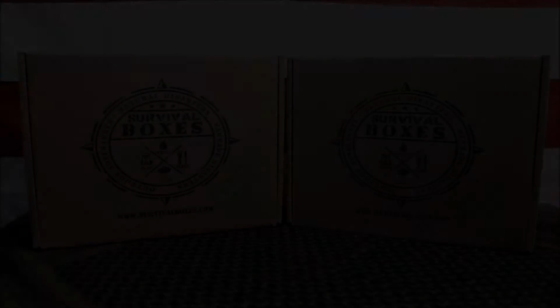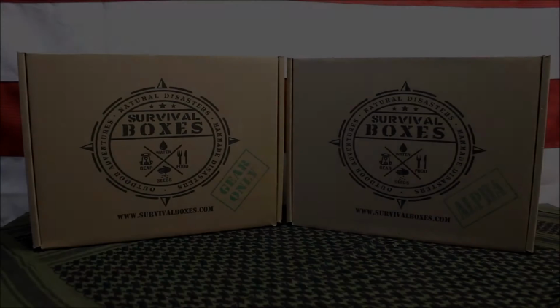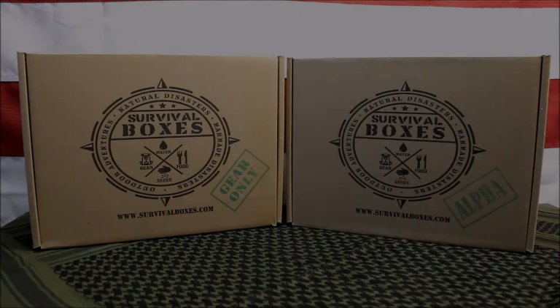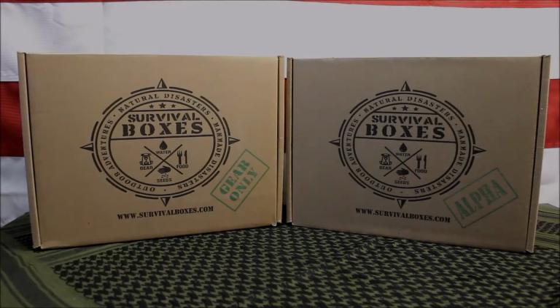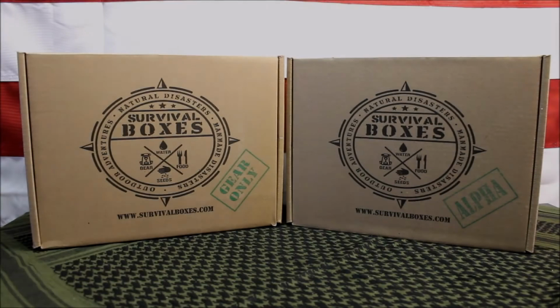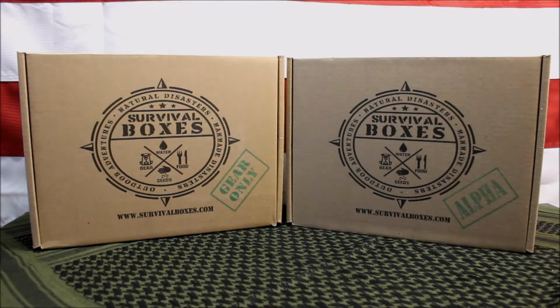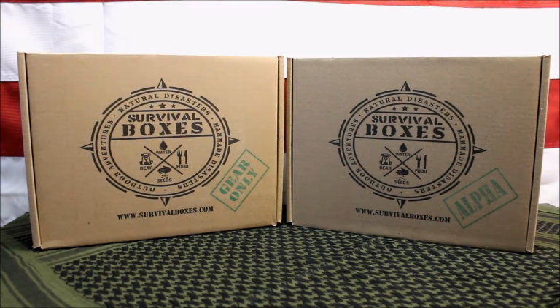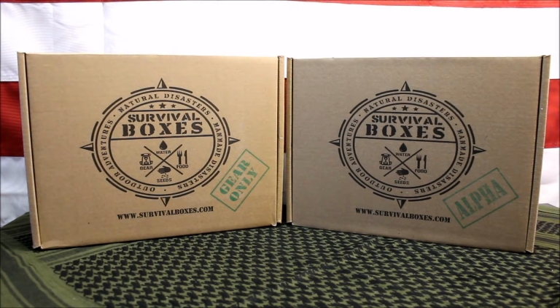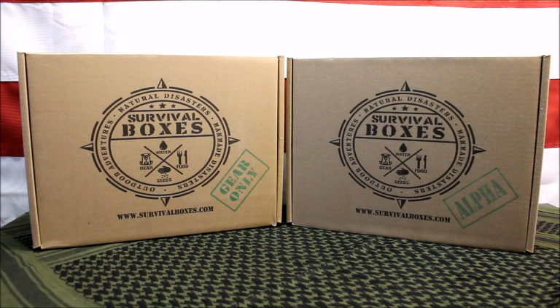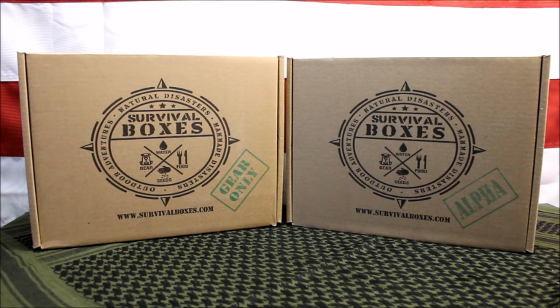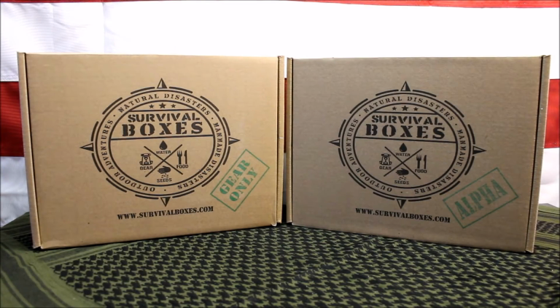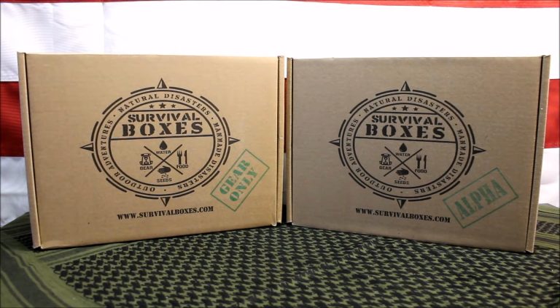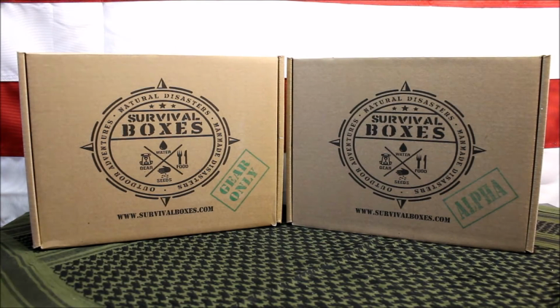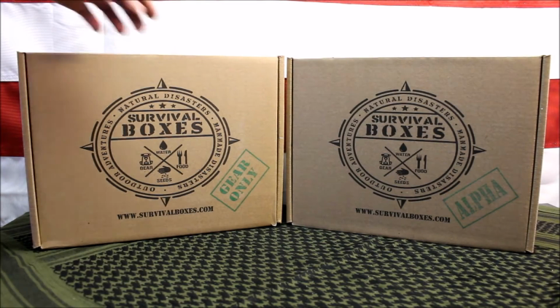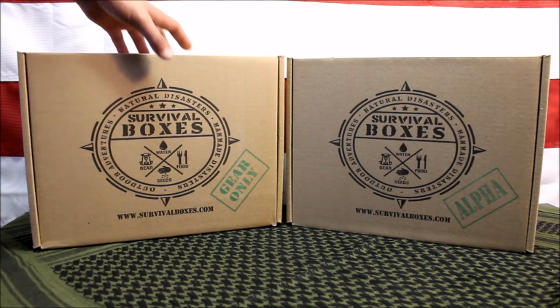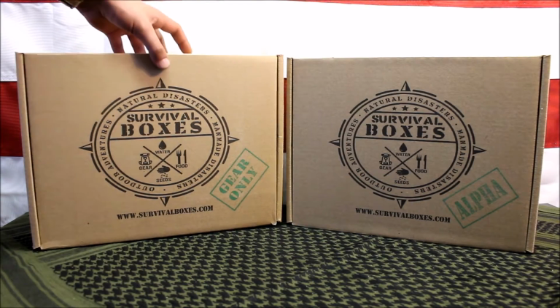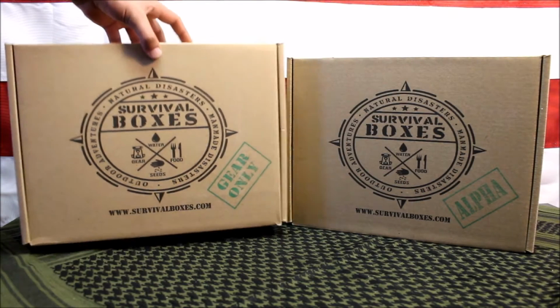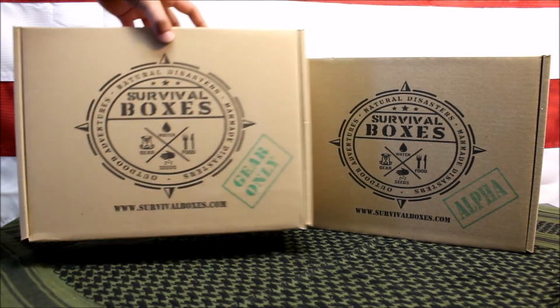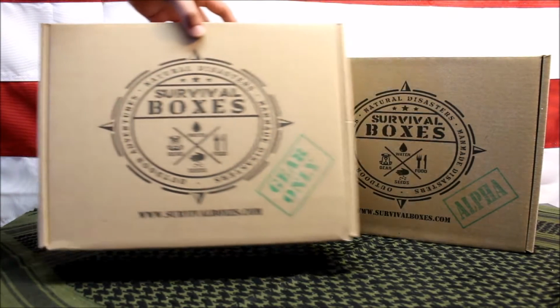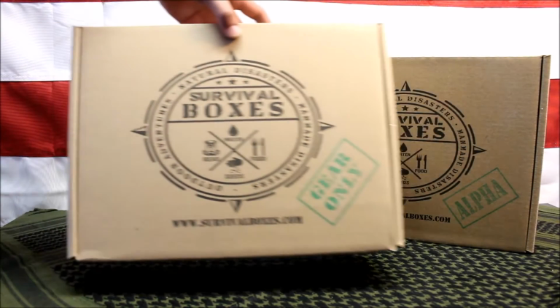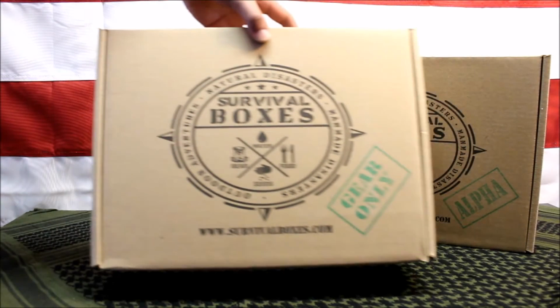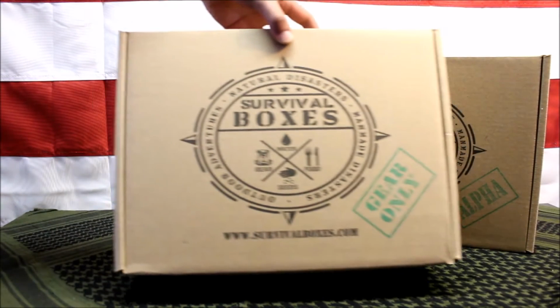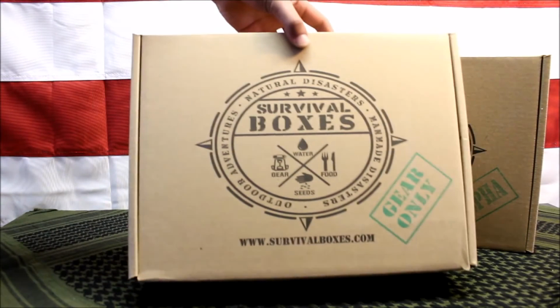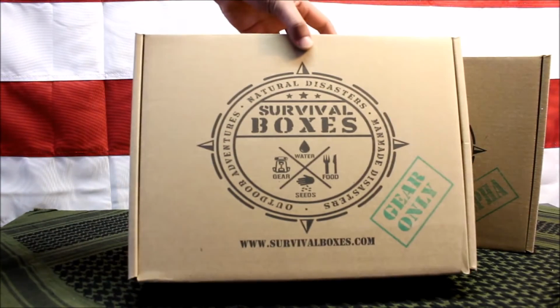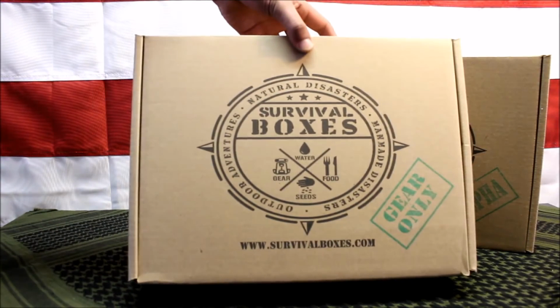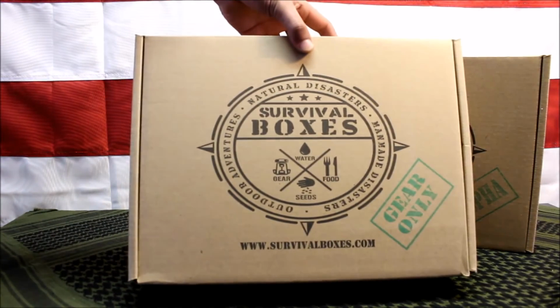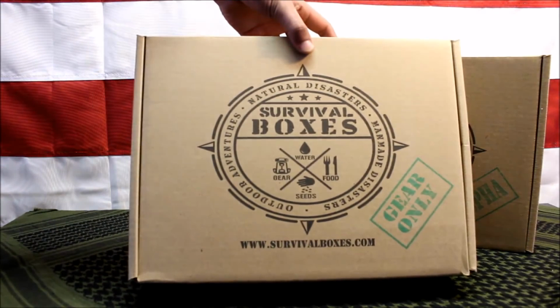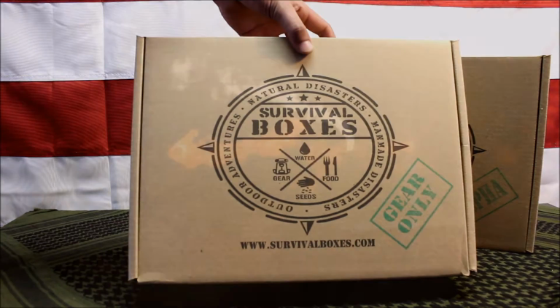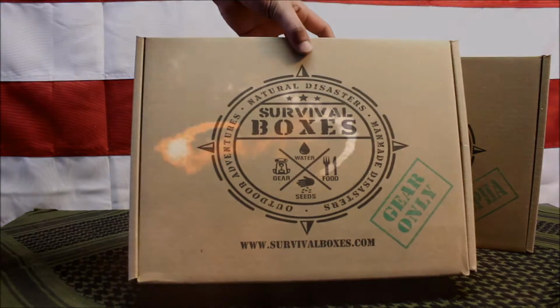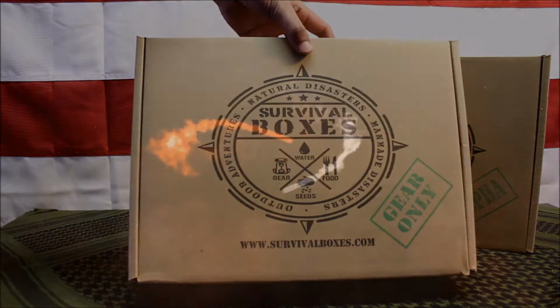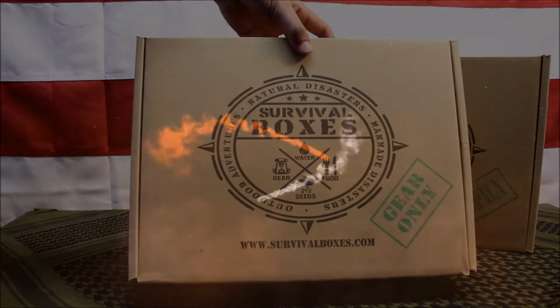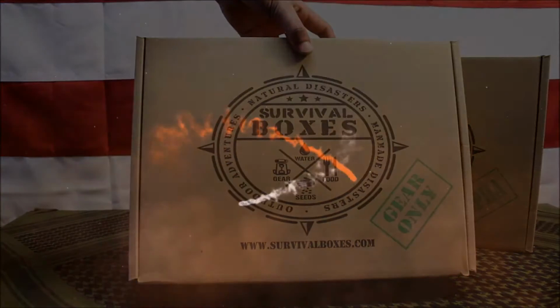In this video we're going to check out the gear only welcome box from Survival Boxes. Let's get started.